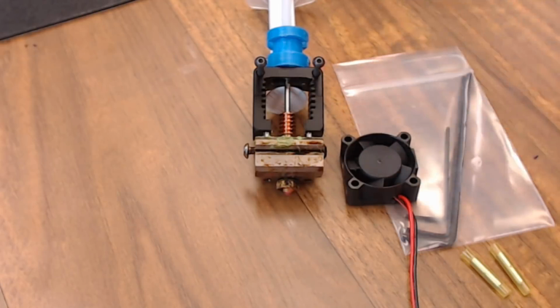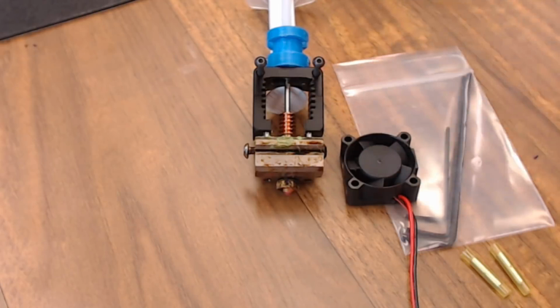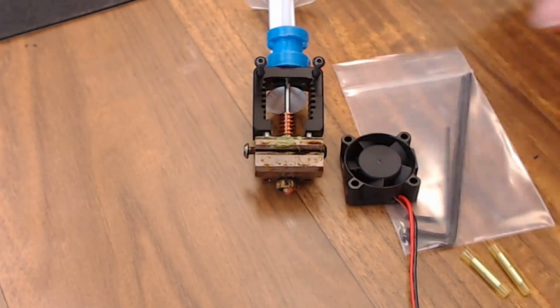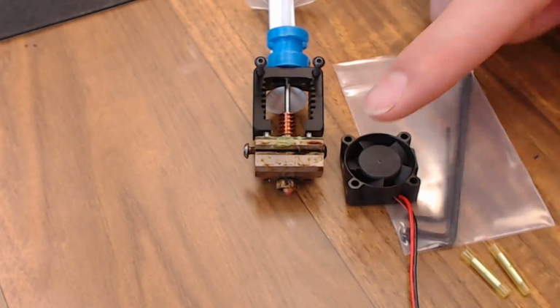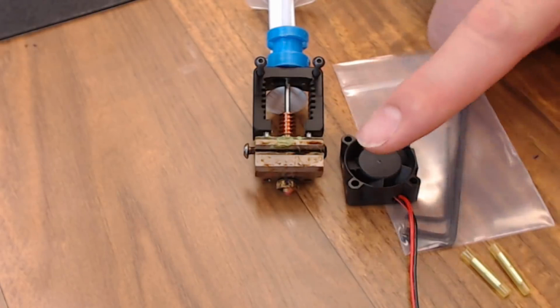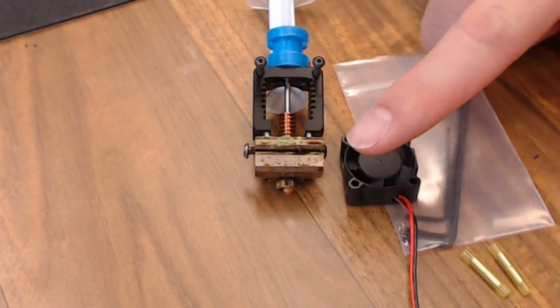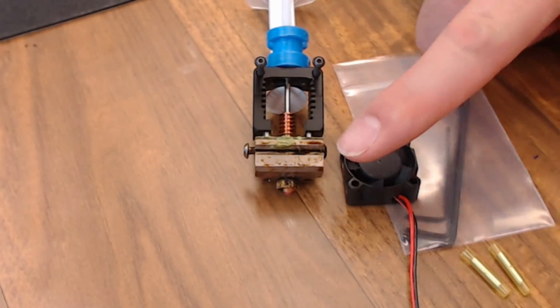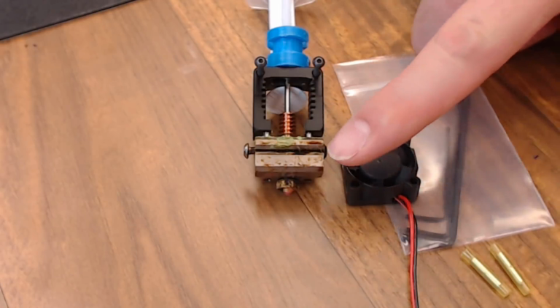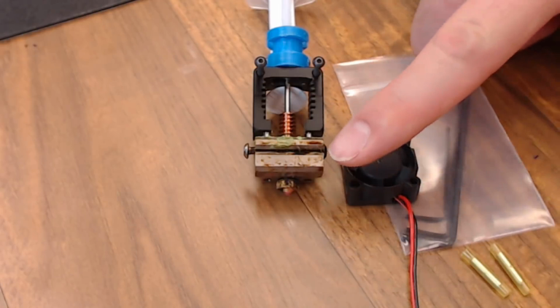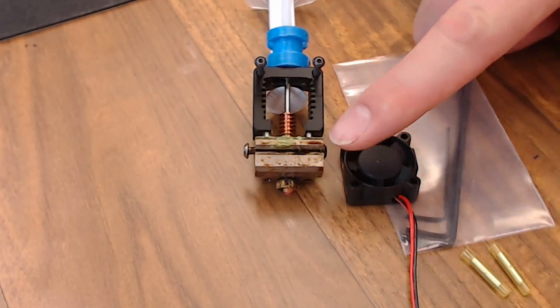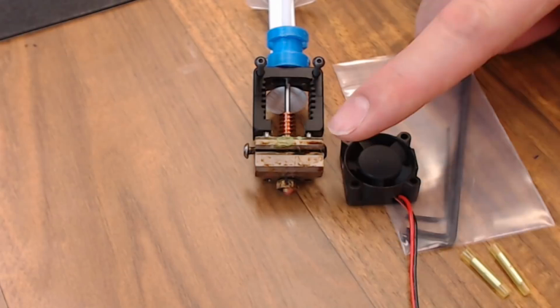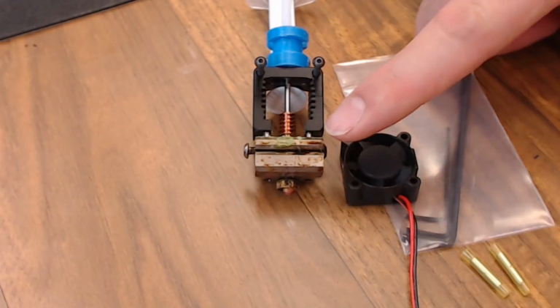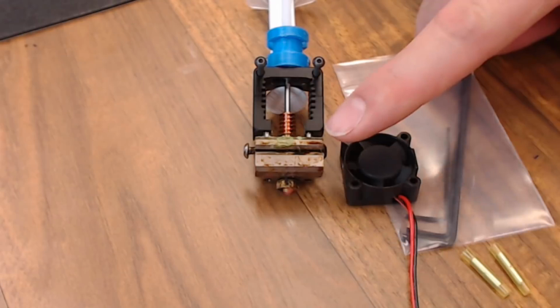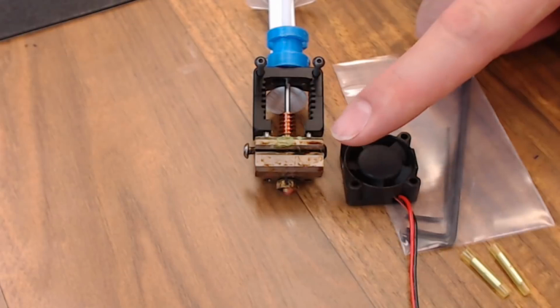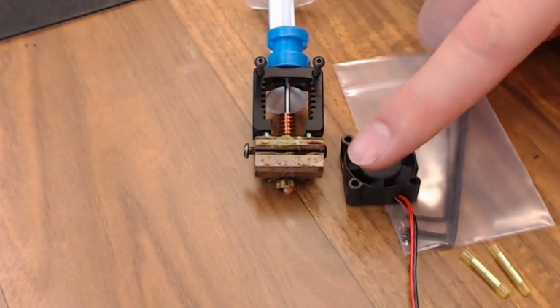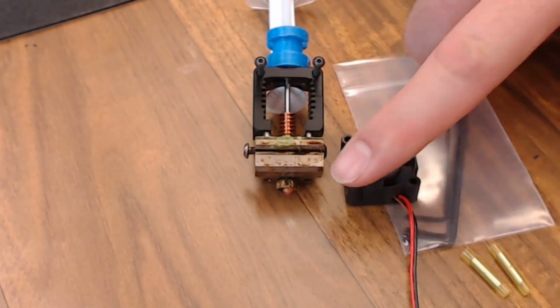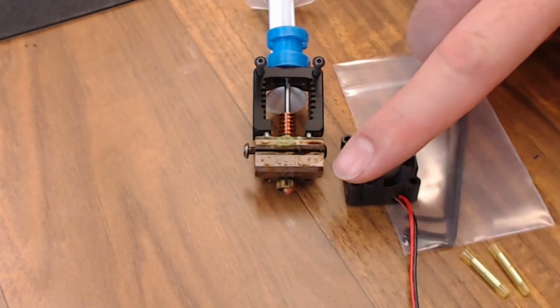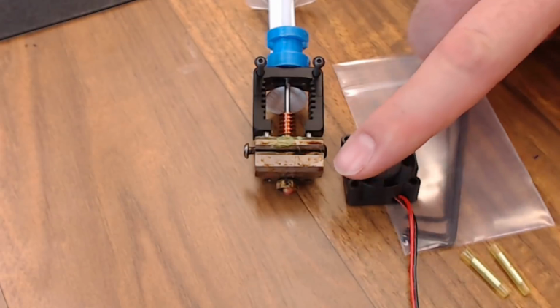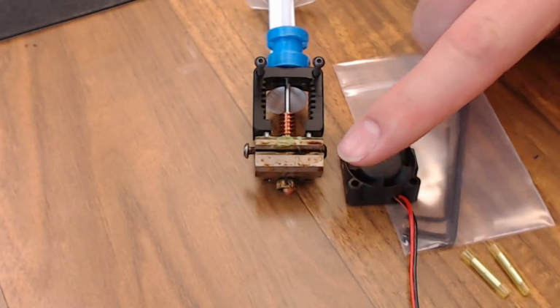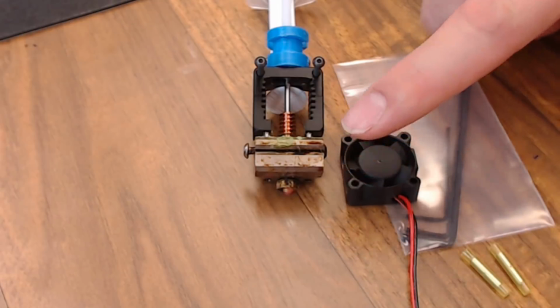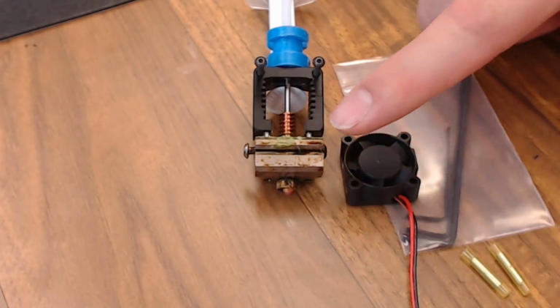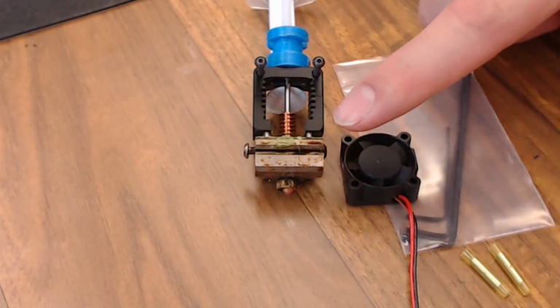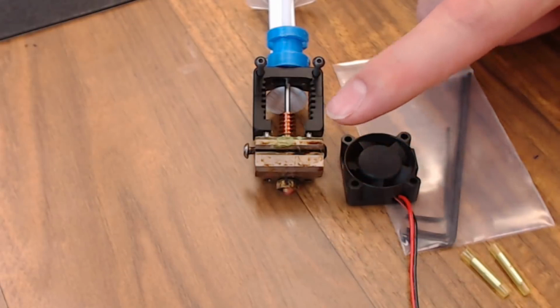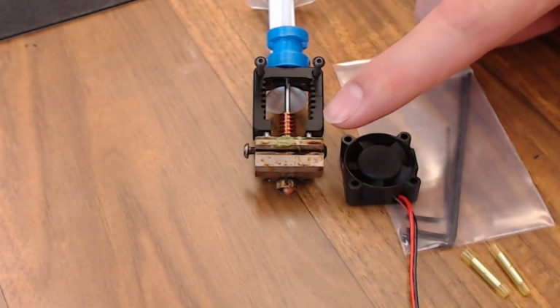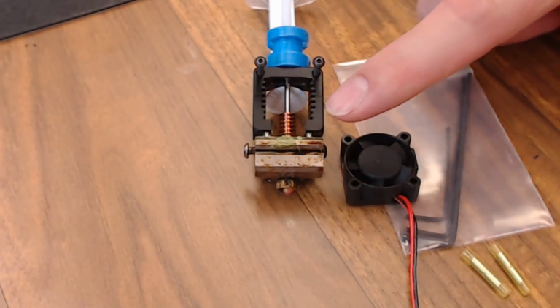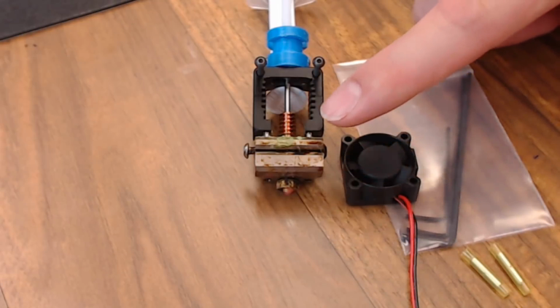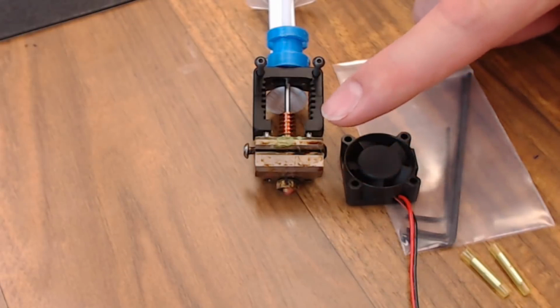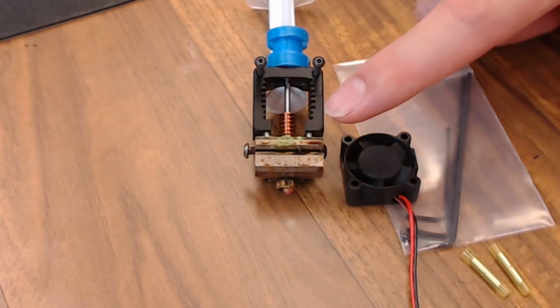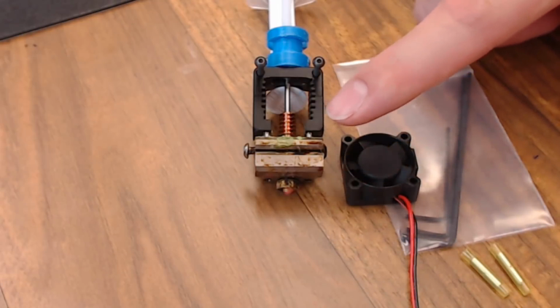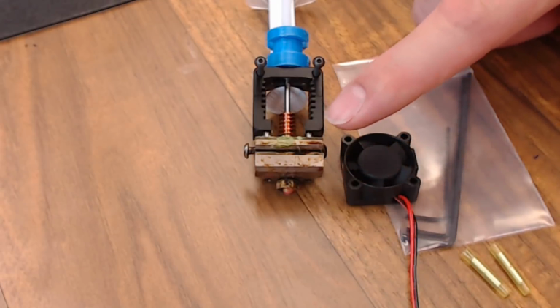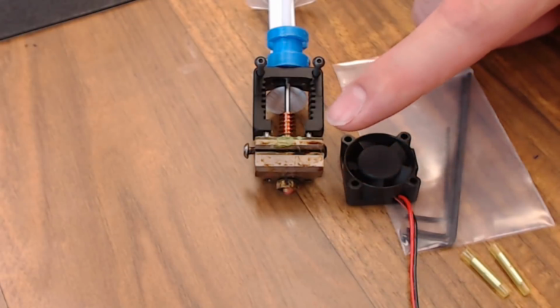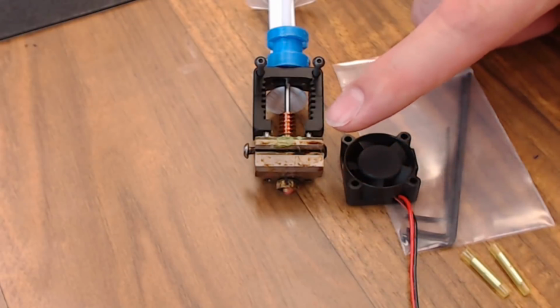The Mosquito doesn't come with a heater, a thermistor, or a nozzle, but they are all available for purchase from Slice Engineering.